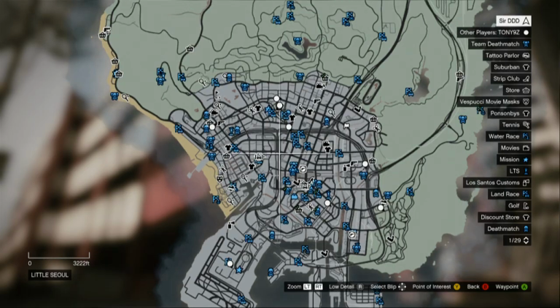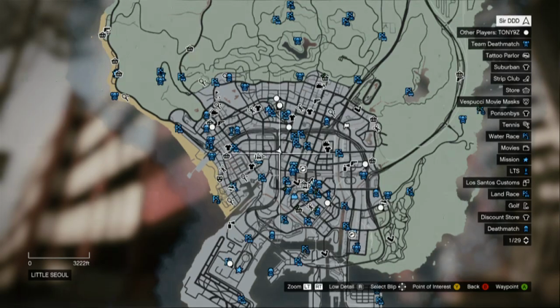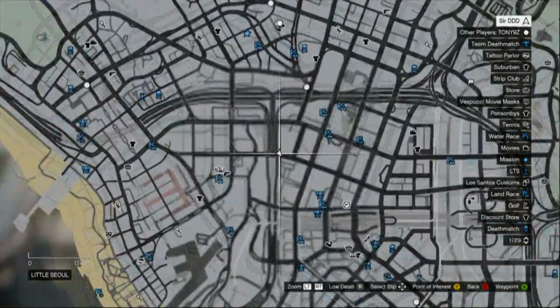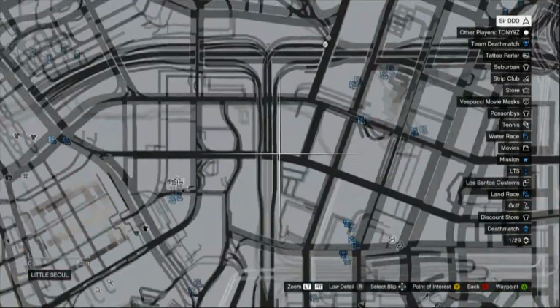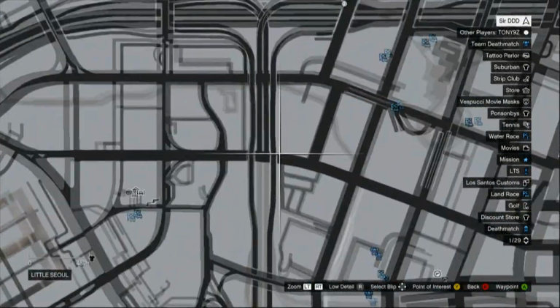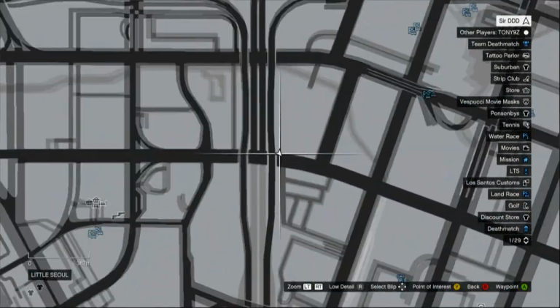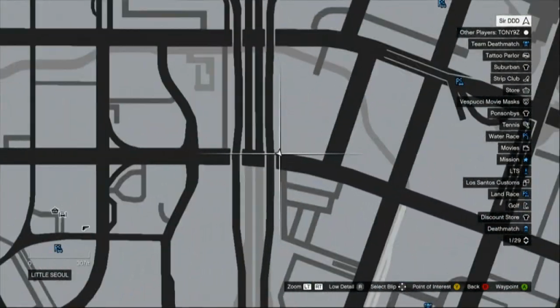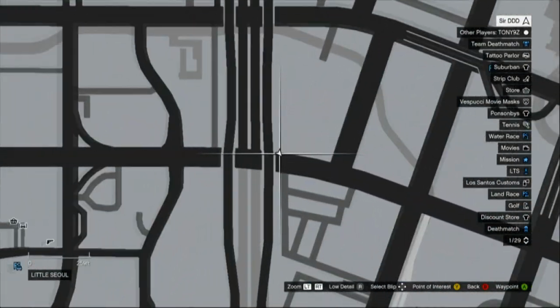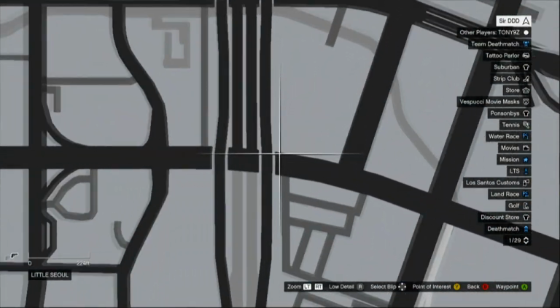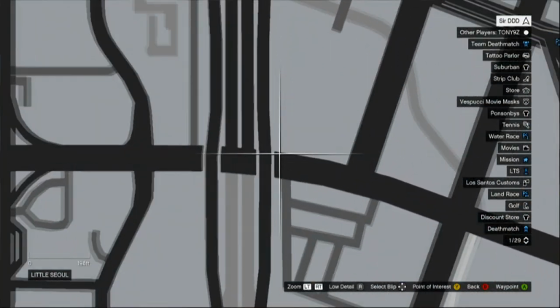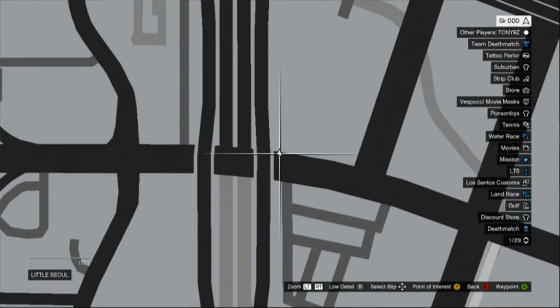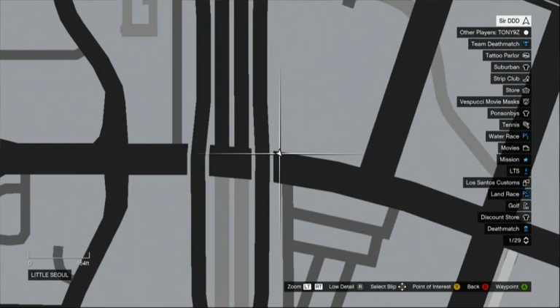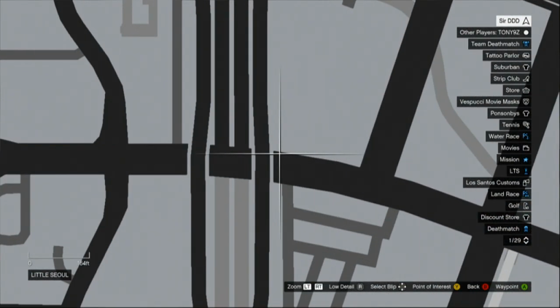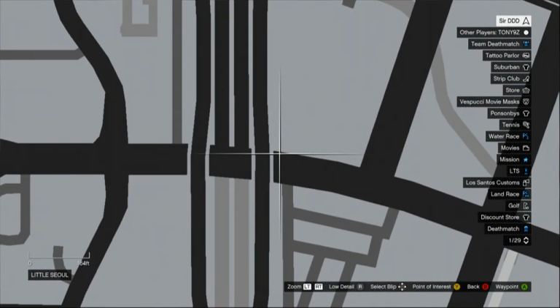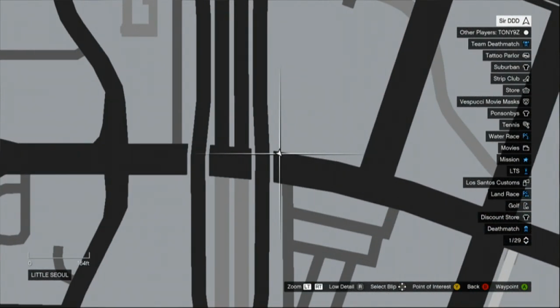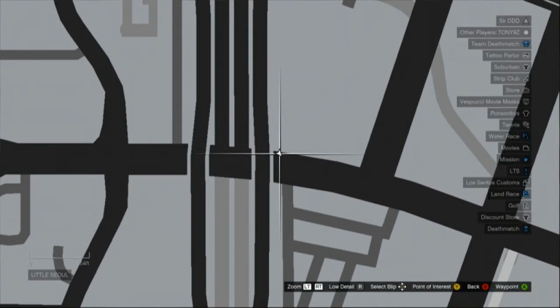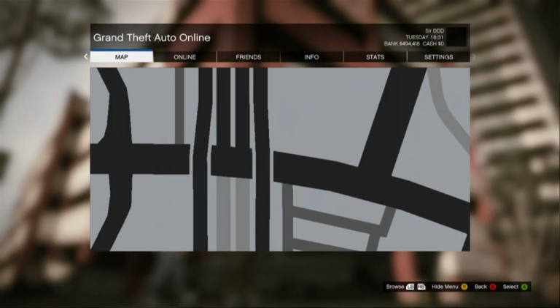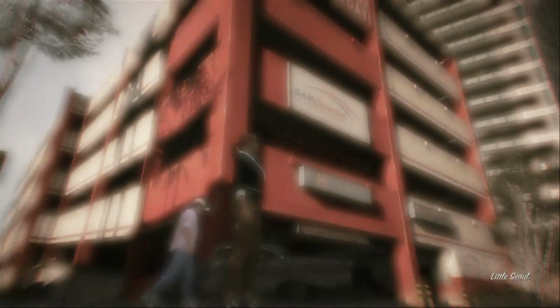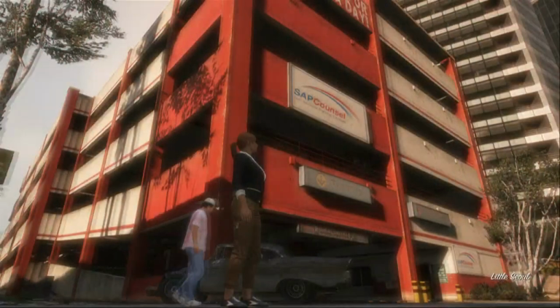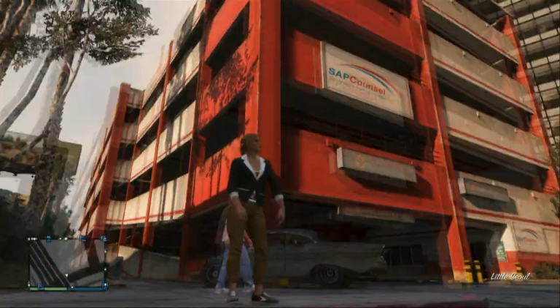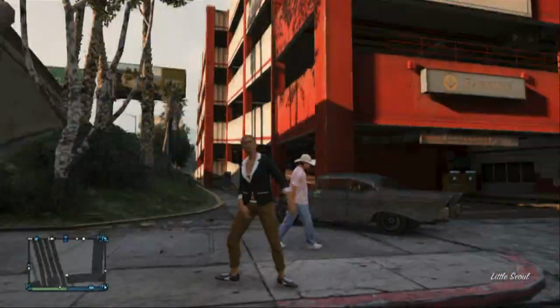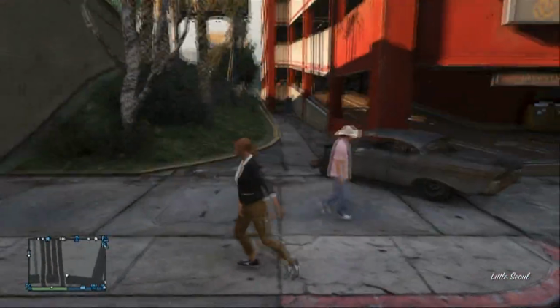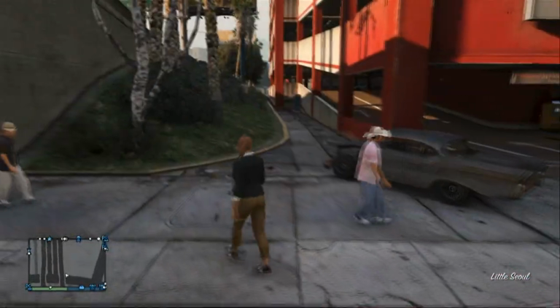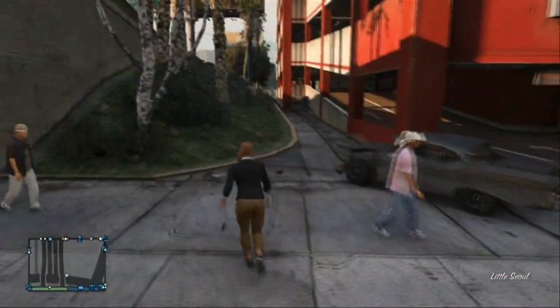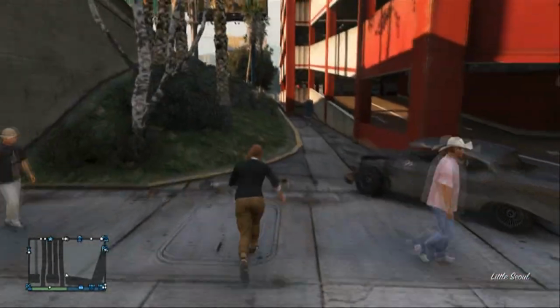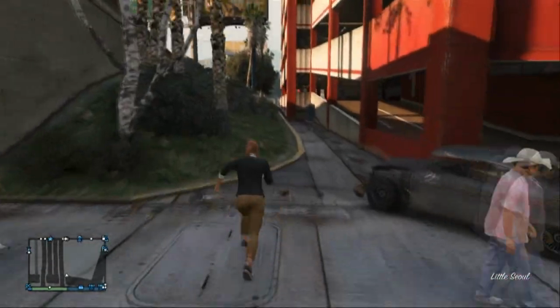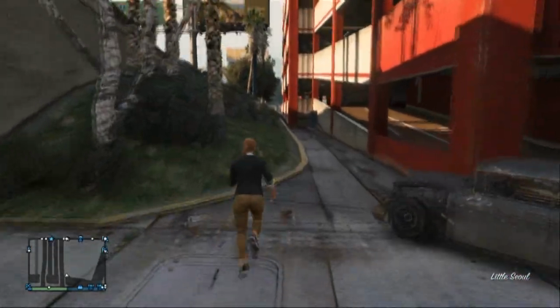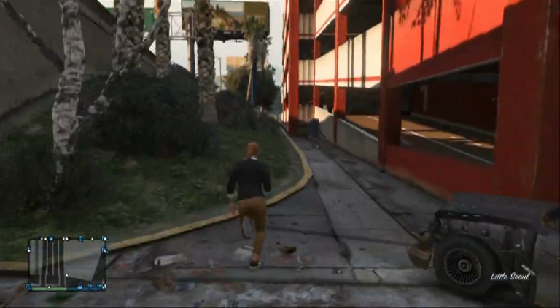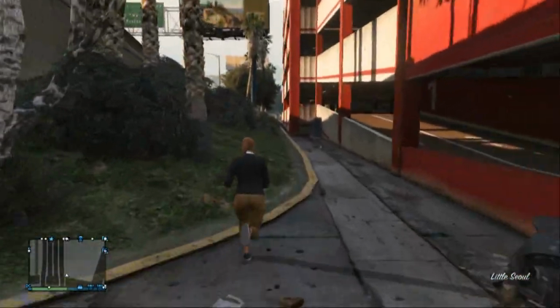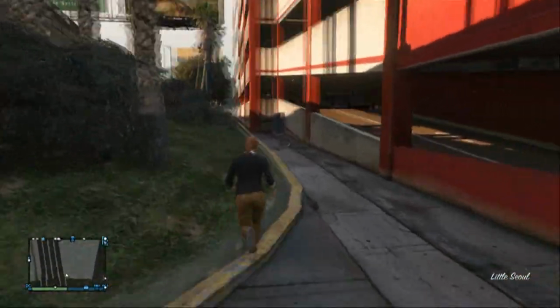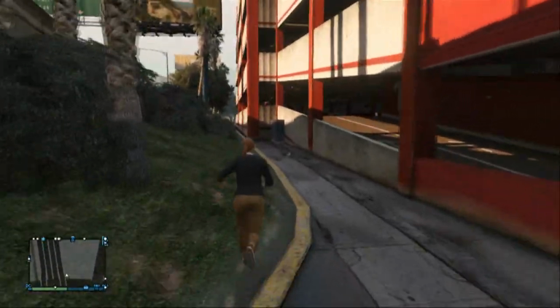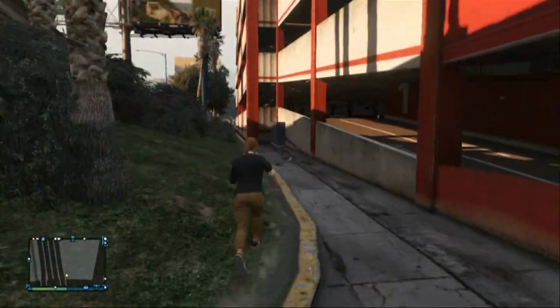The glitch is ridiculously easy and all I'm going to show you here is just to get away from police, or to go and hide from people or whatever. It's up to you what you want to do with it.